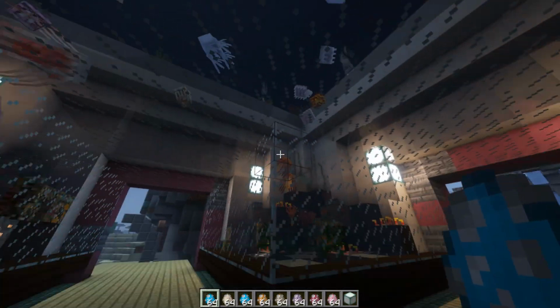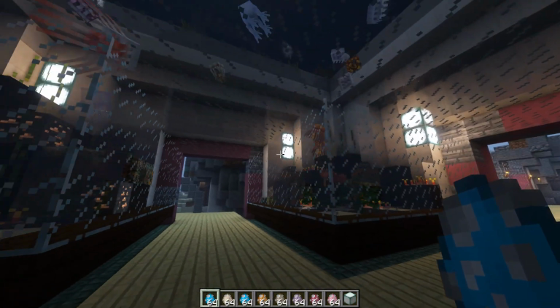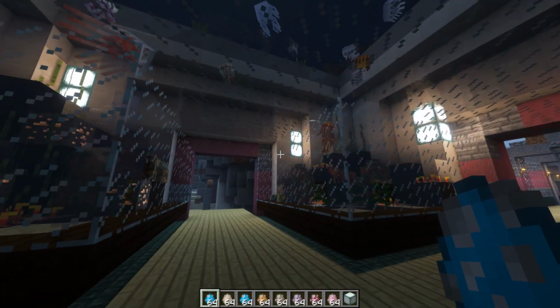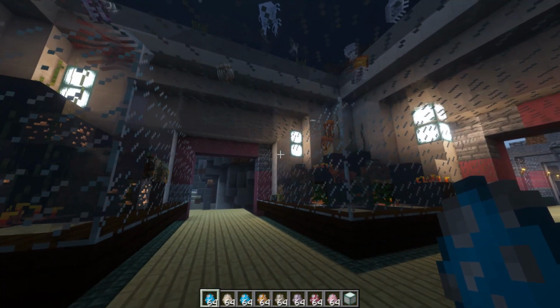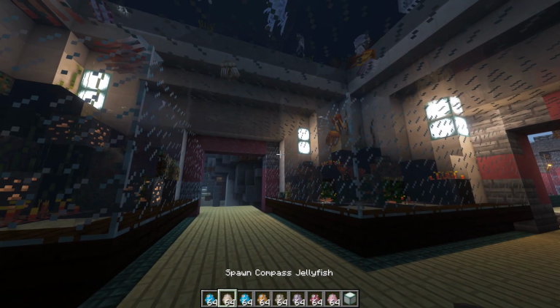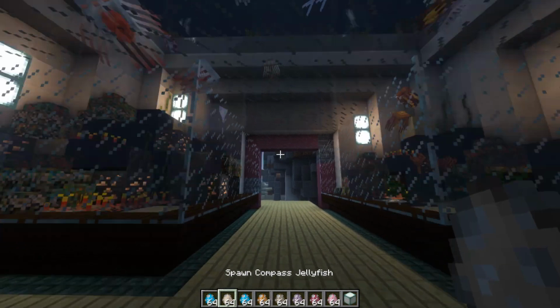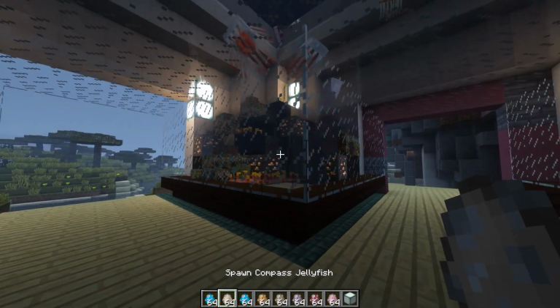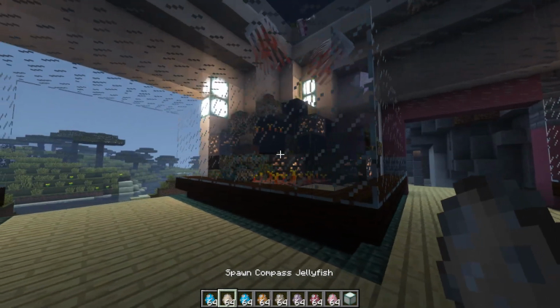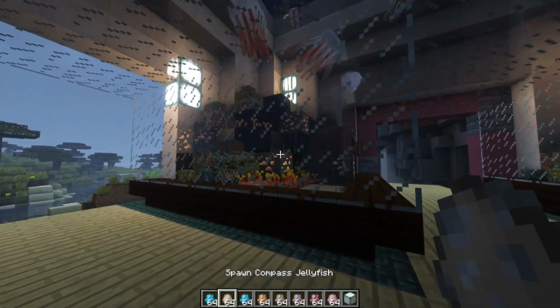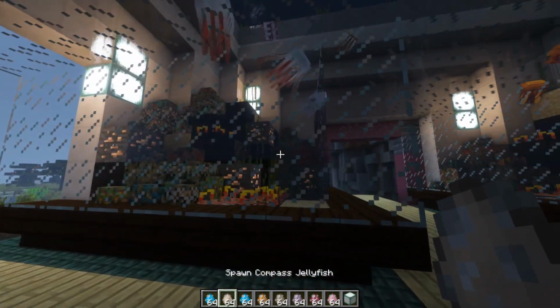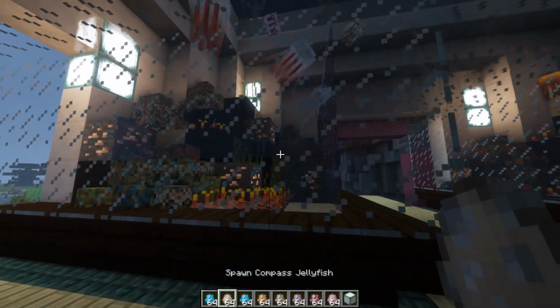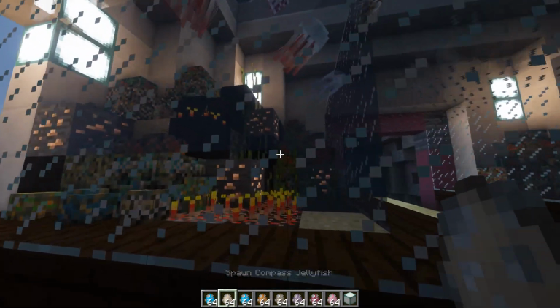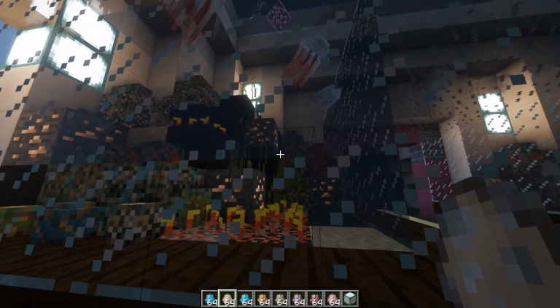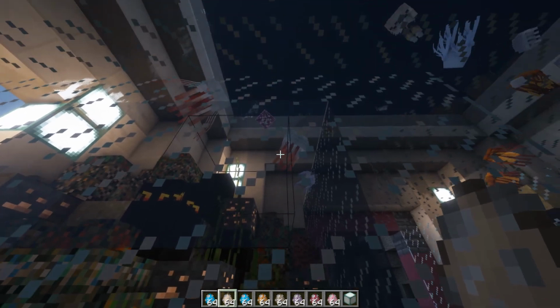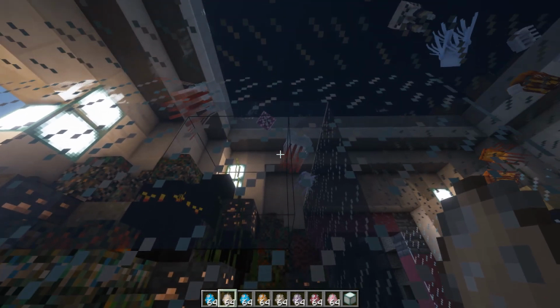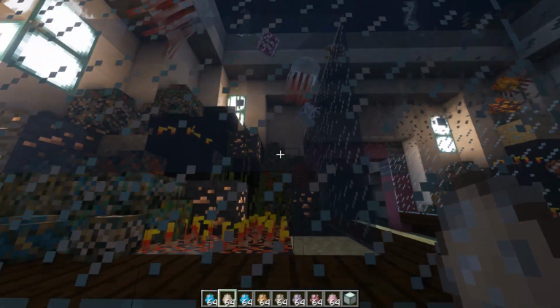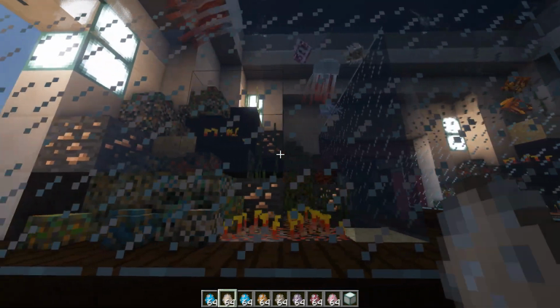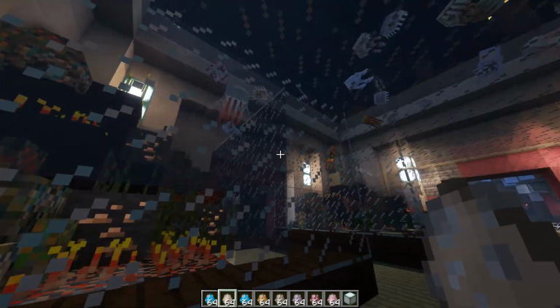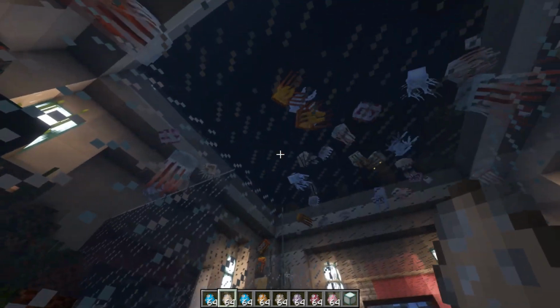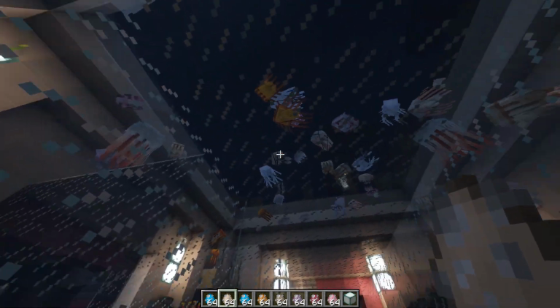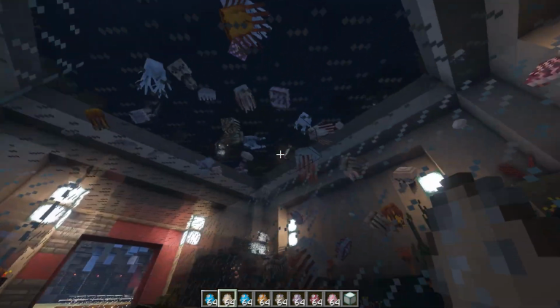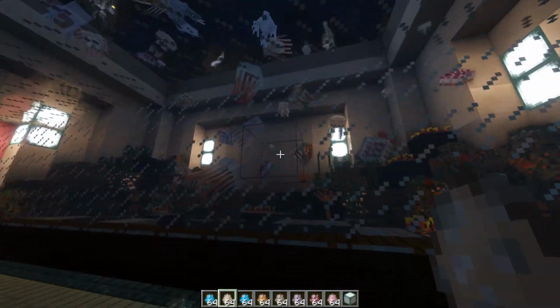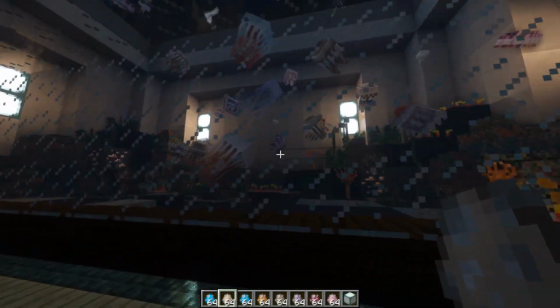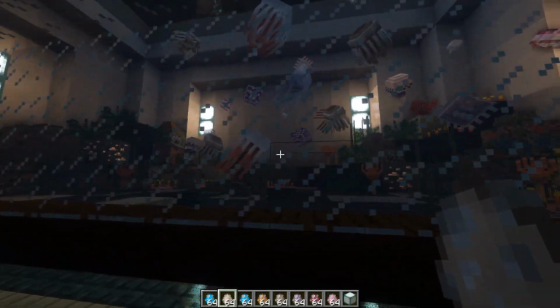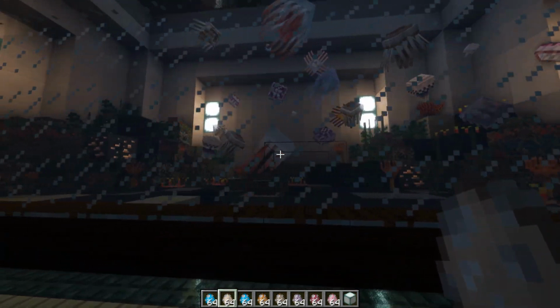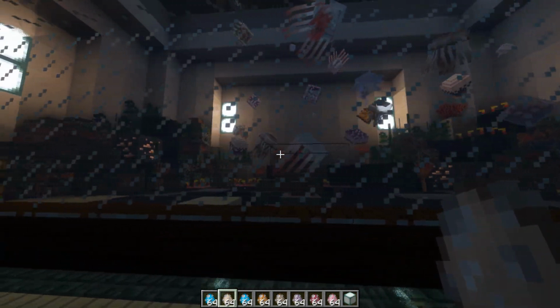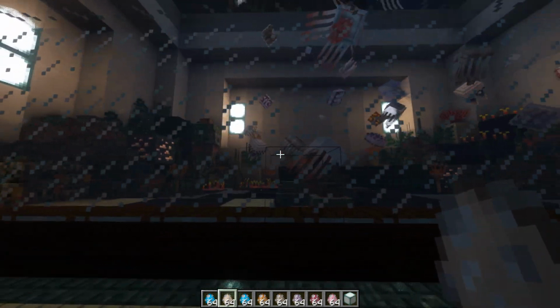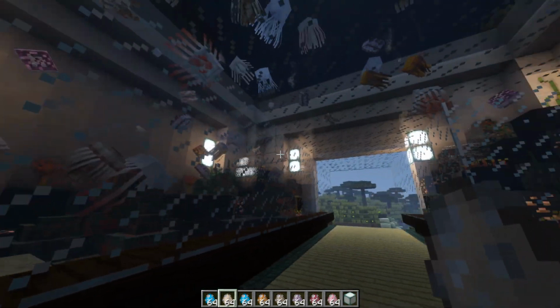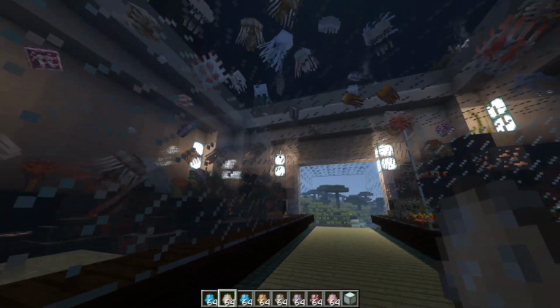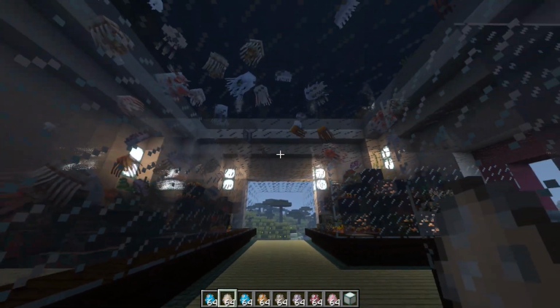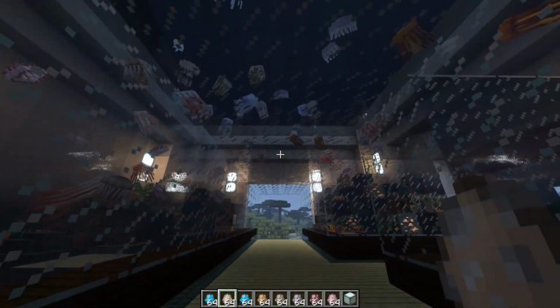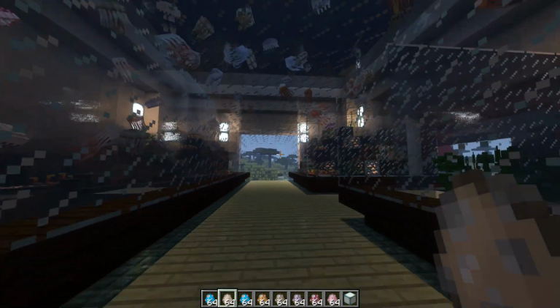And yeah, this is the finished result. I think it looks really cool and magical and mysterious. I love how the jellyfish is sort of semi-transparent - it looks really good.